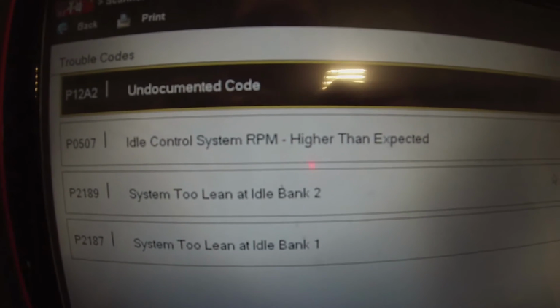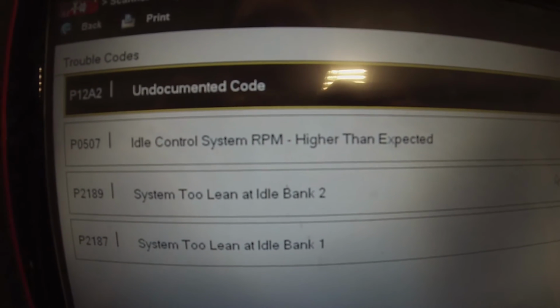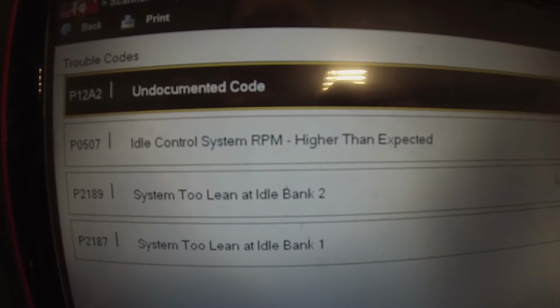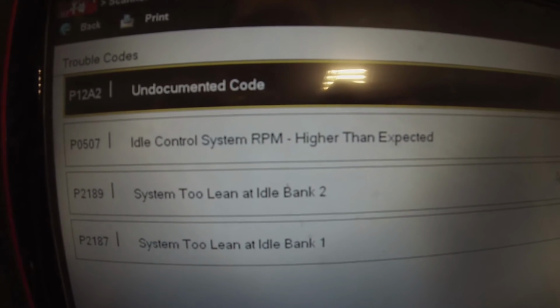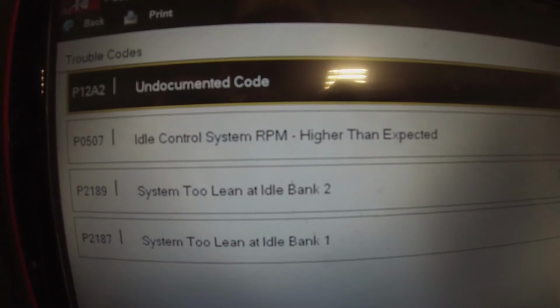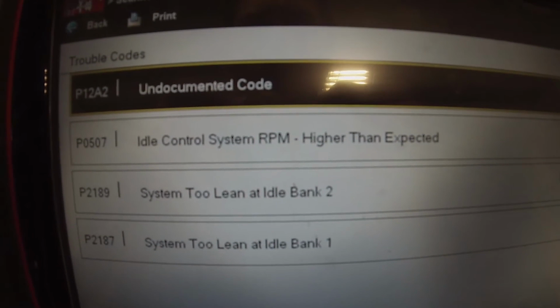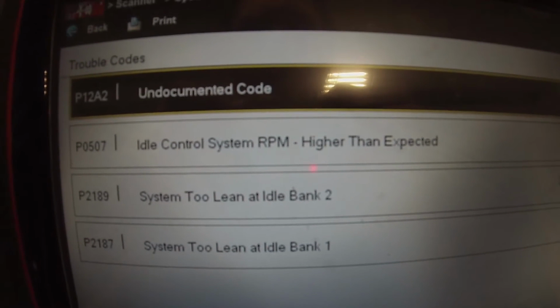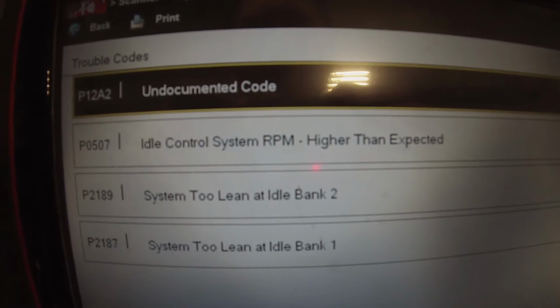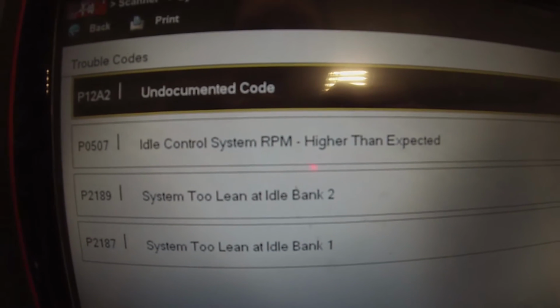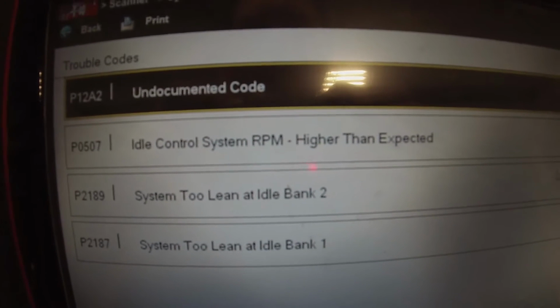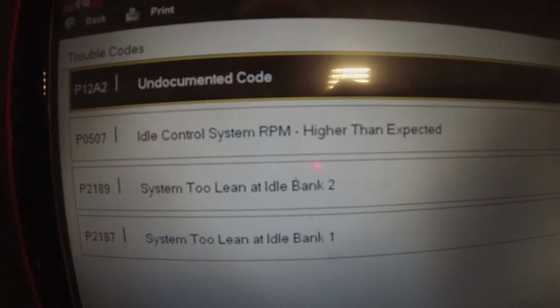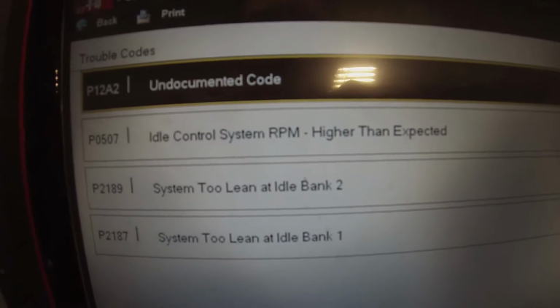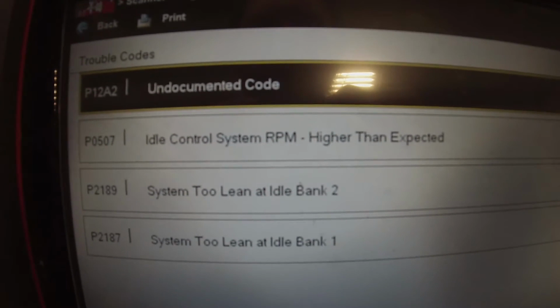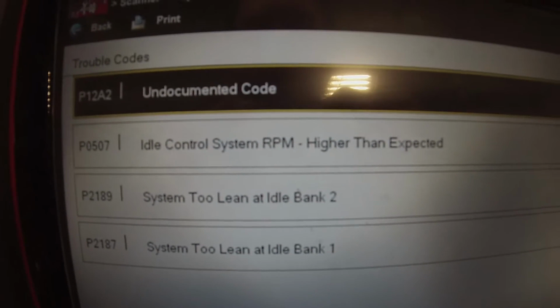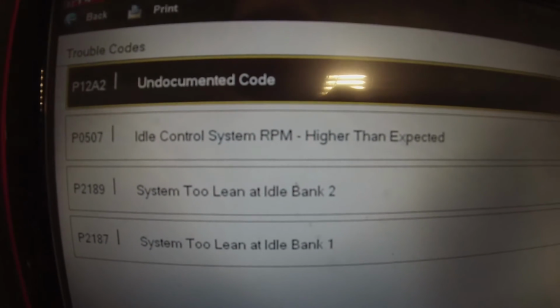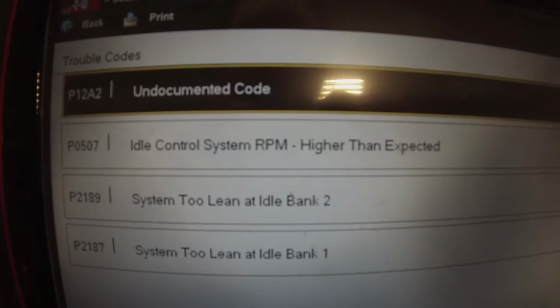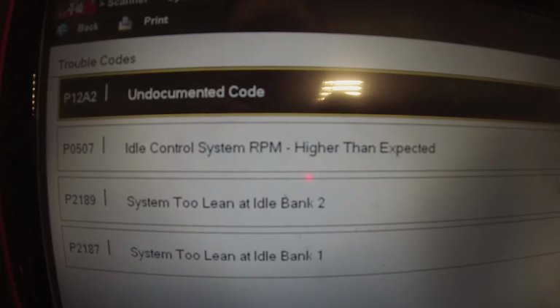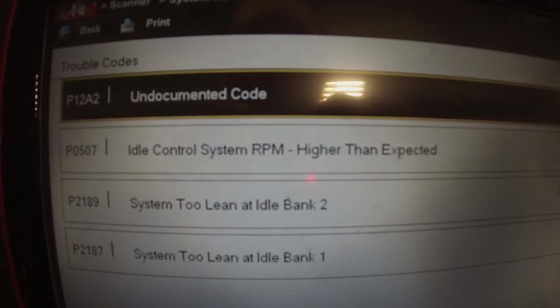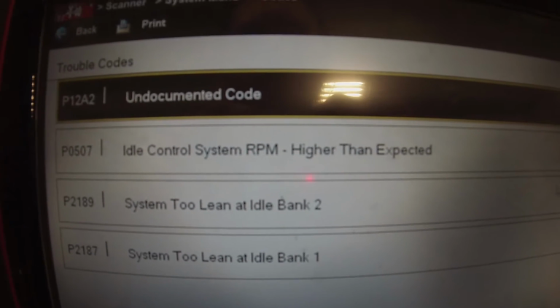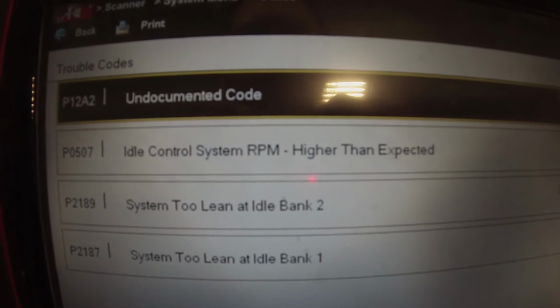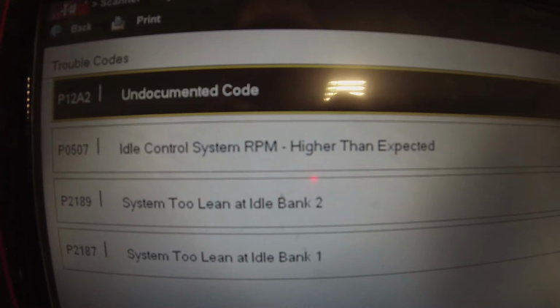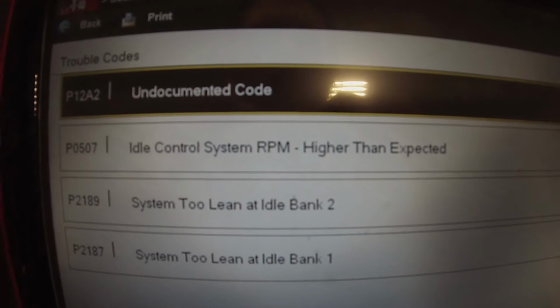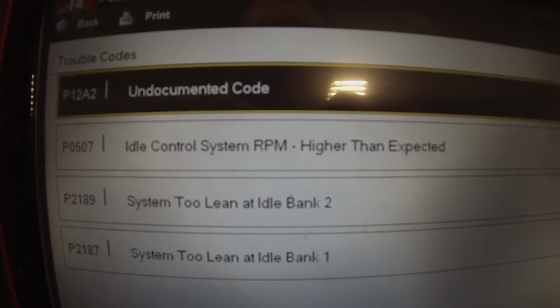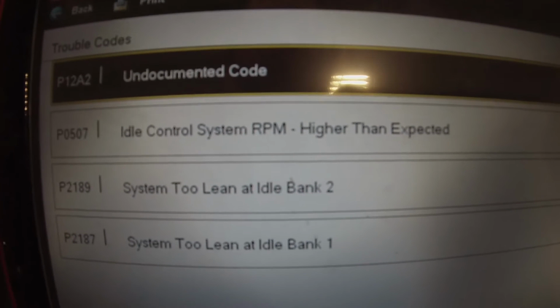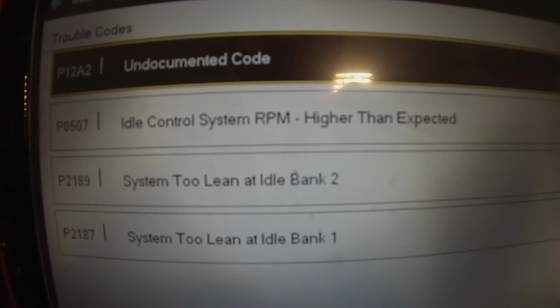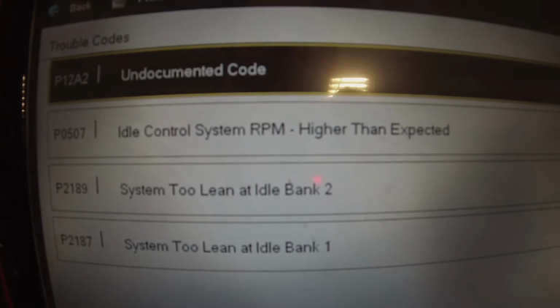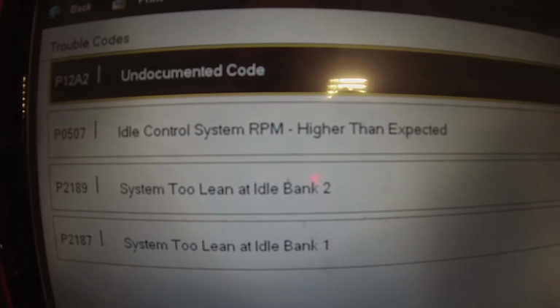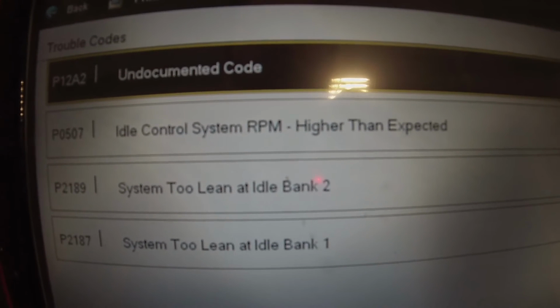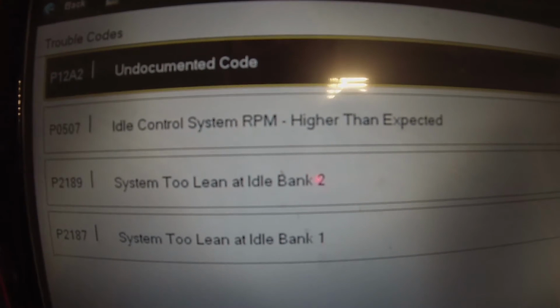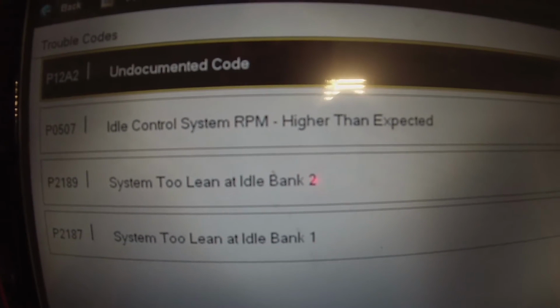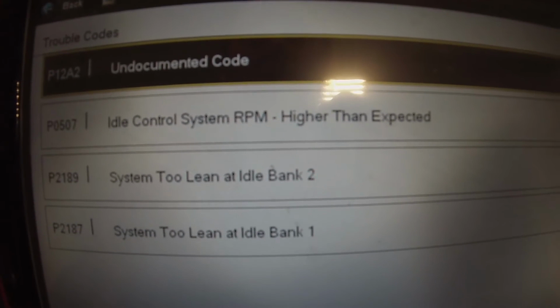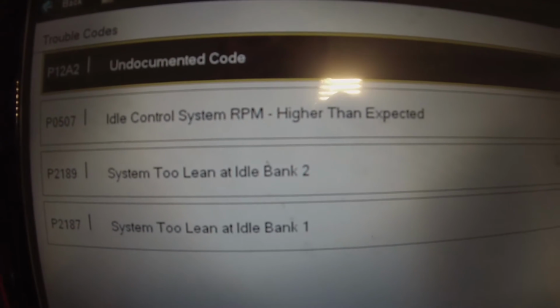And then we have P2189 and a P2187 — system too lean, bank 2 and bank 1.